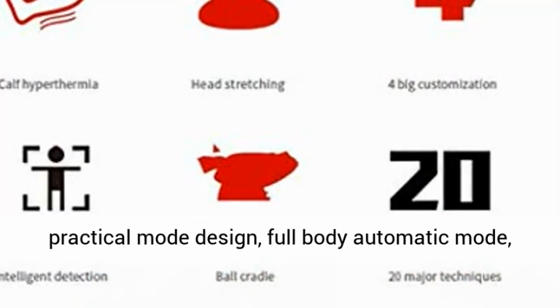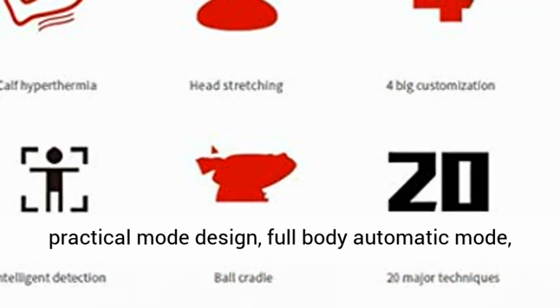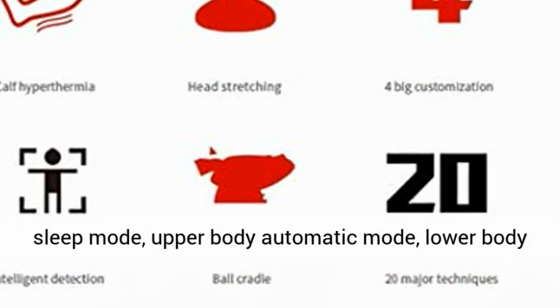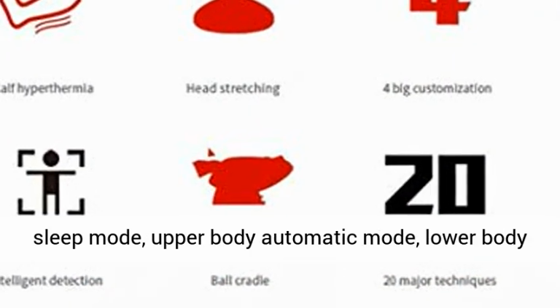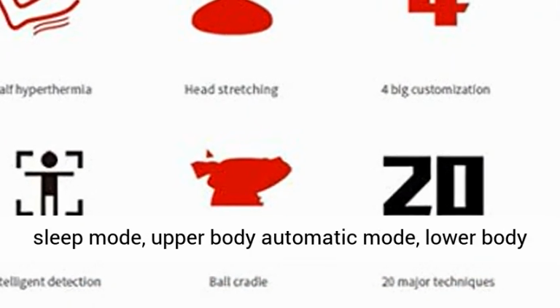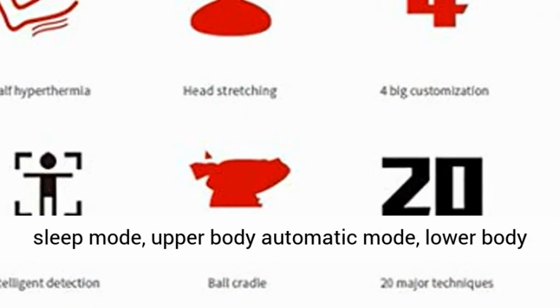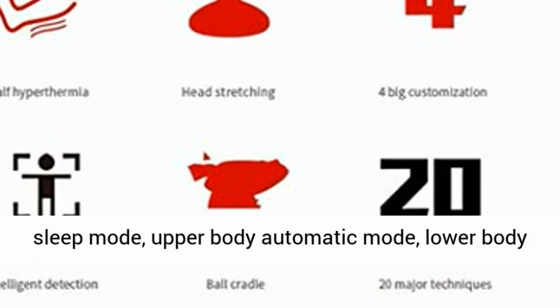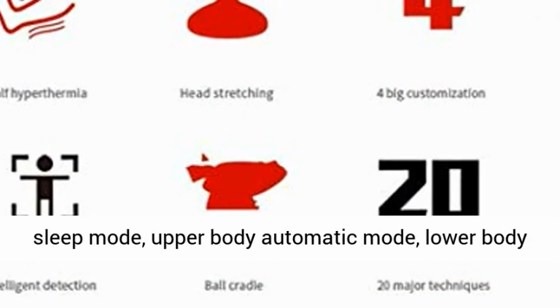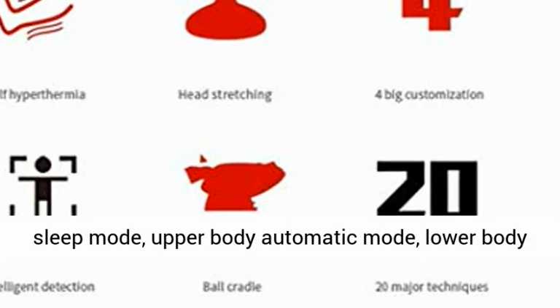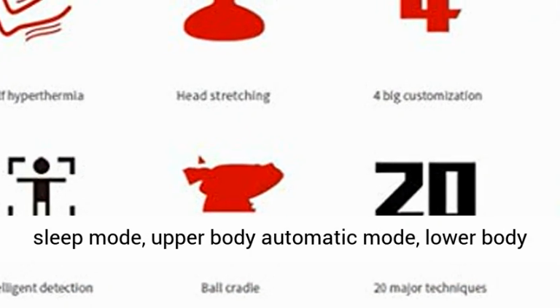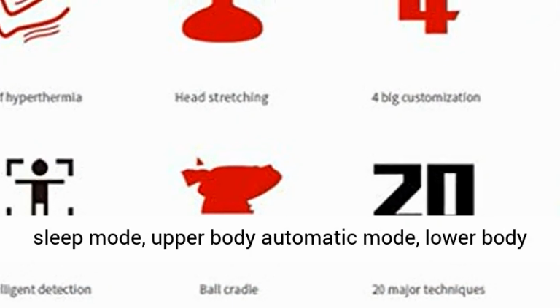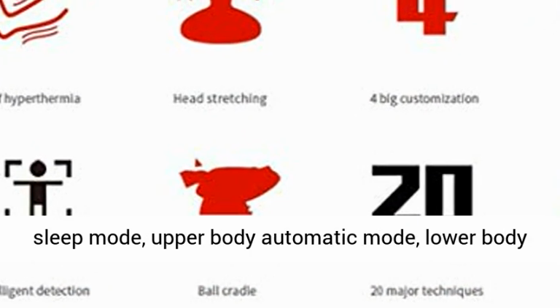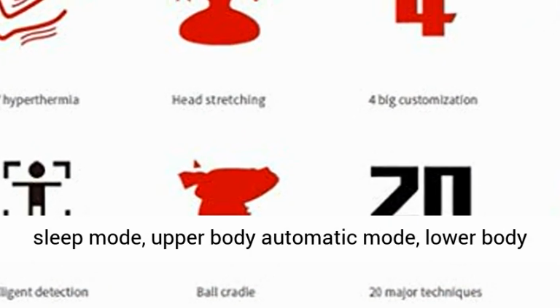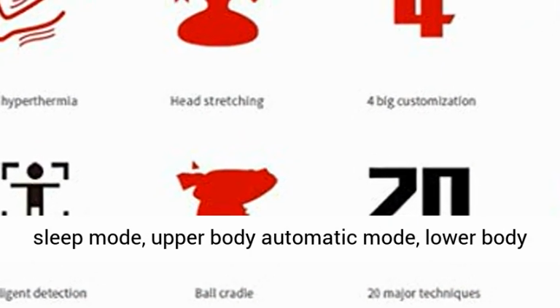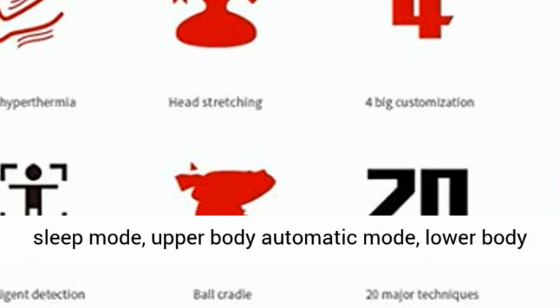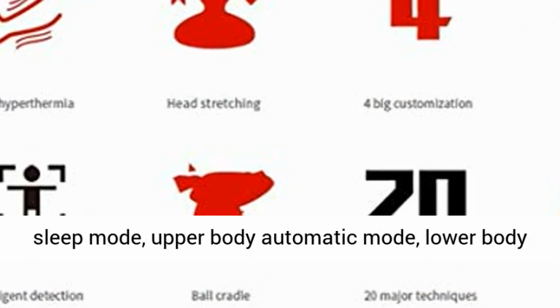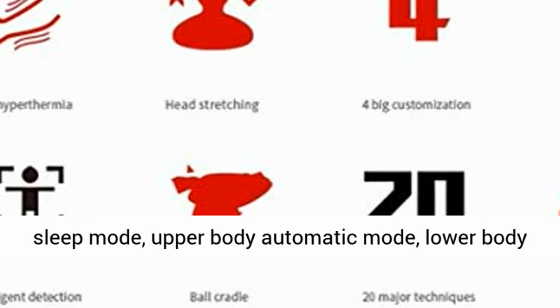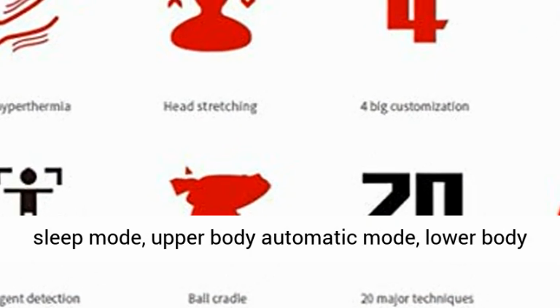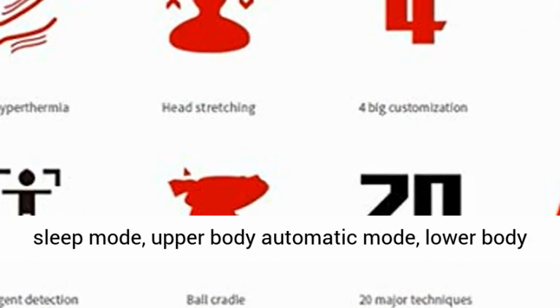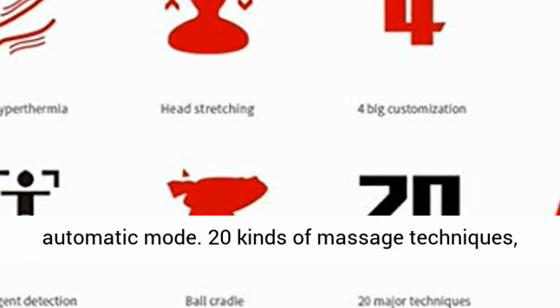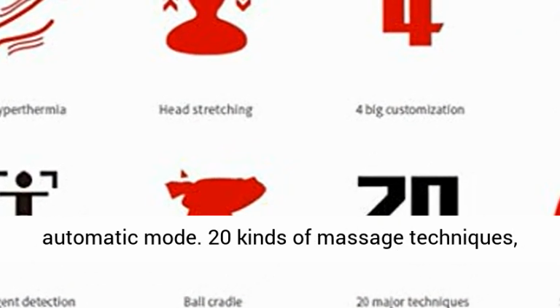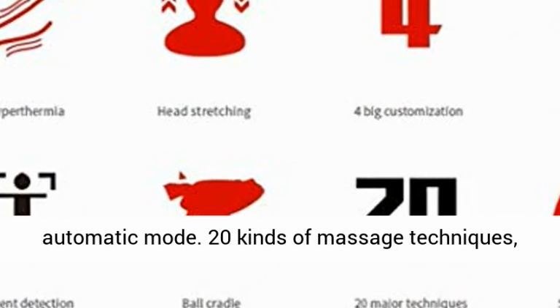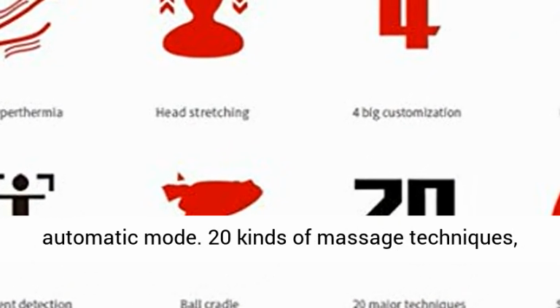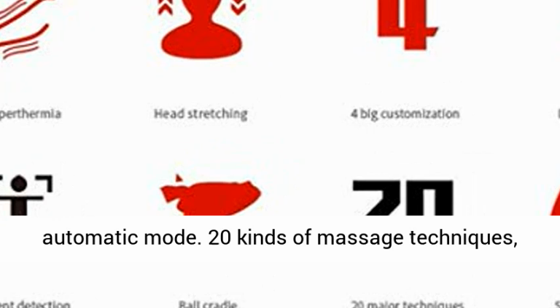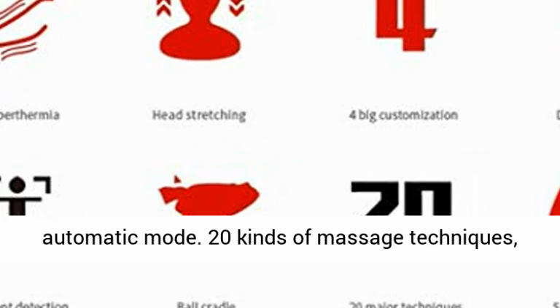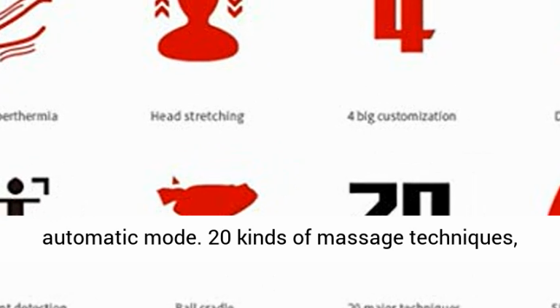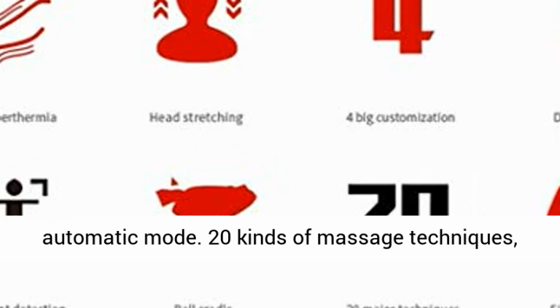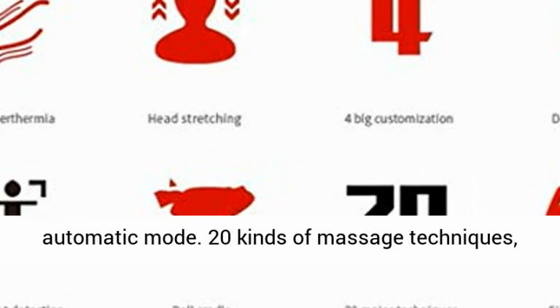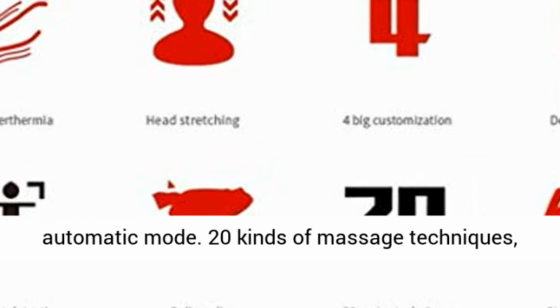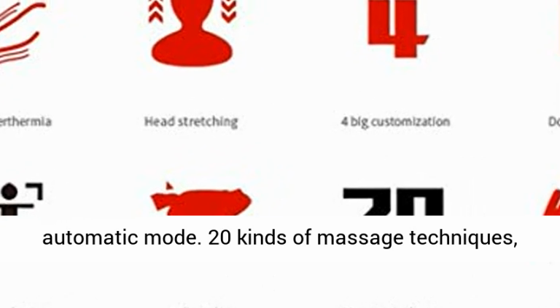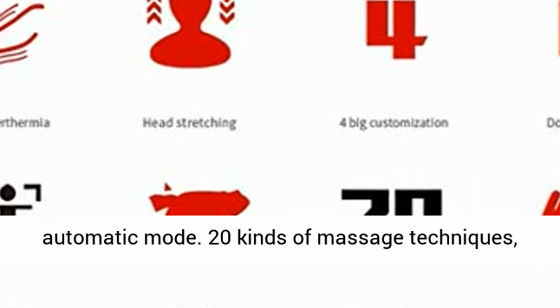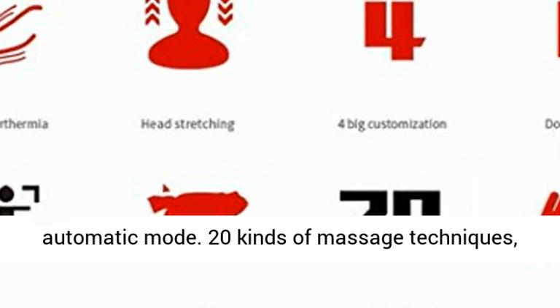Simple and practical mode design: Full Body Automatic Mode, Sleep Mode, Upper Body Automatic Mode, and Lower Body Automatic Mode.